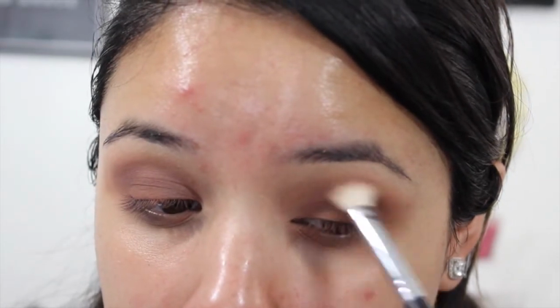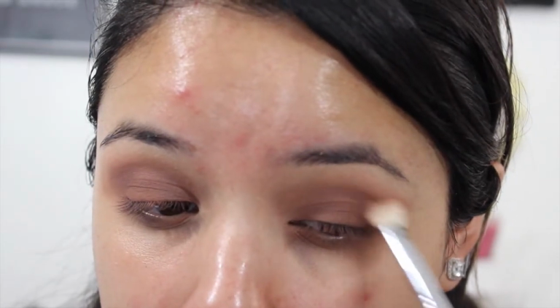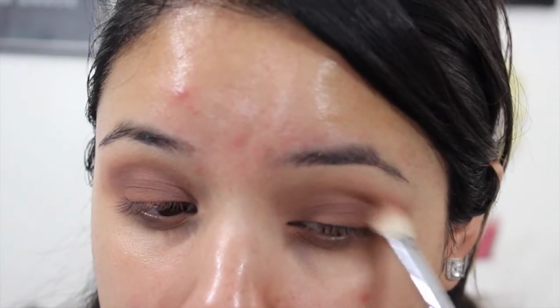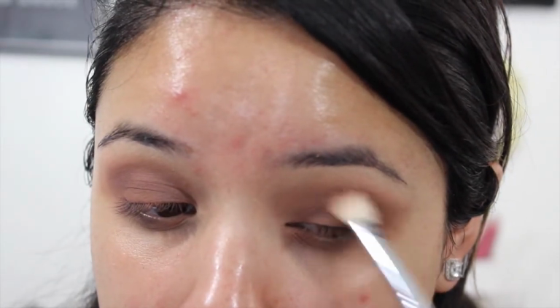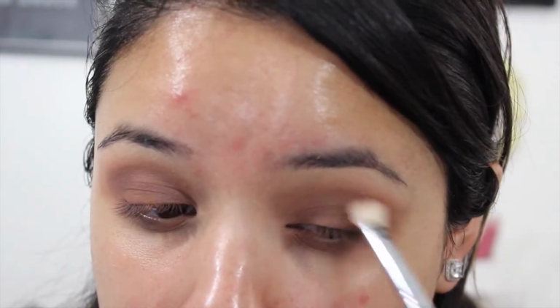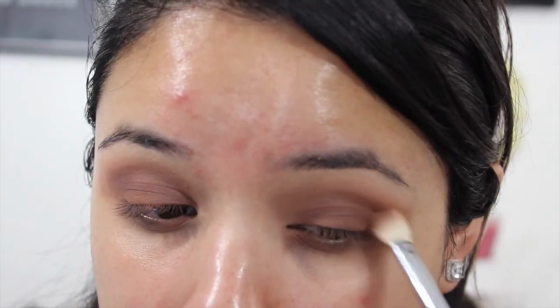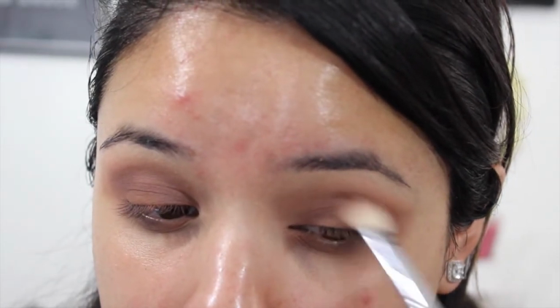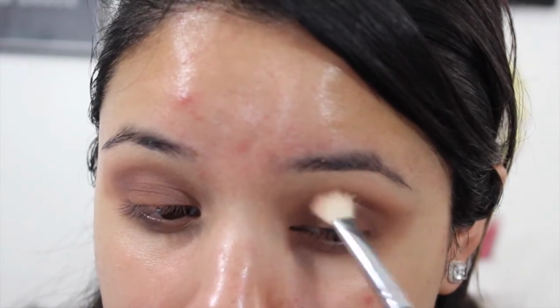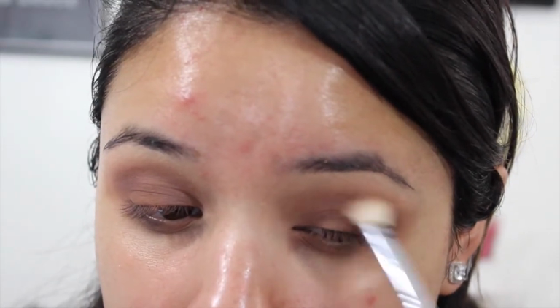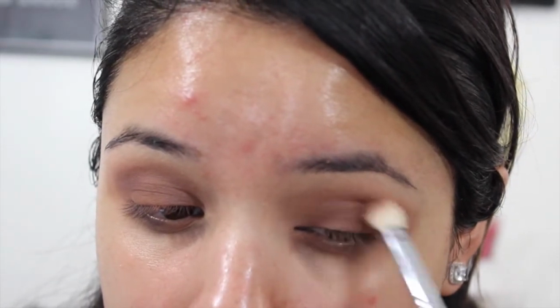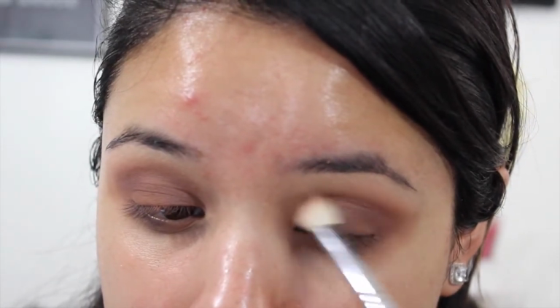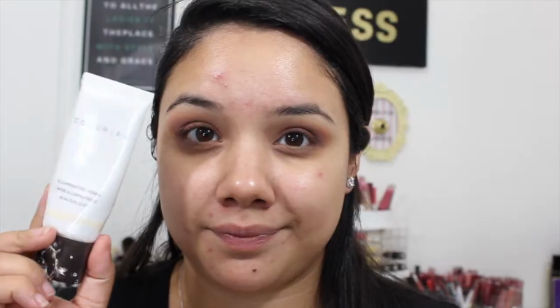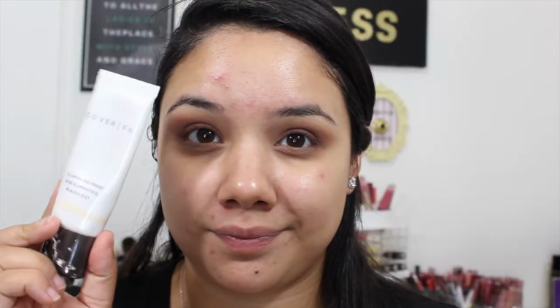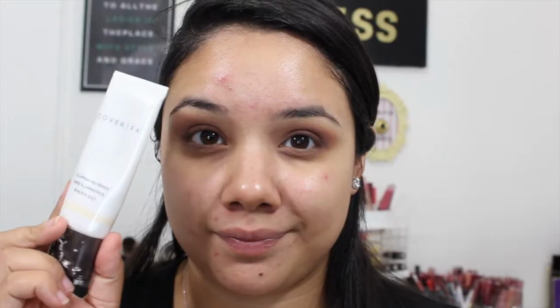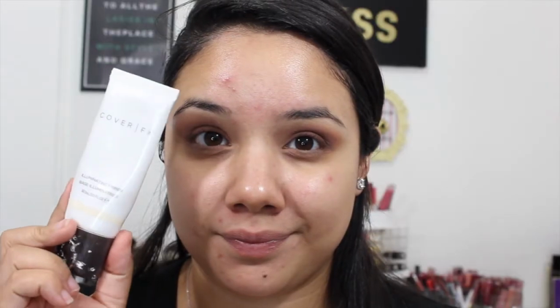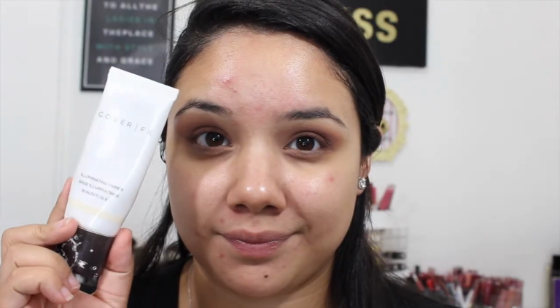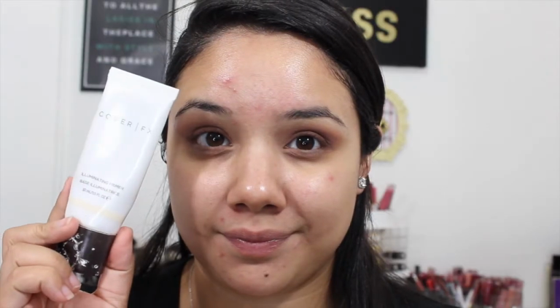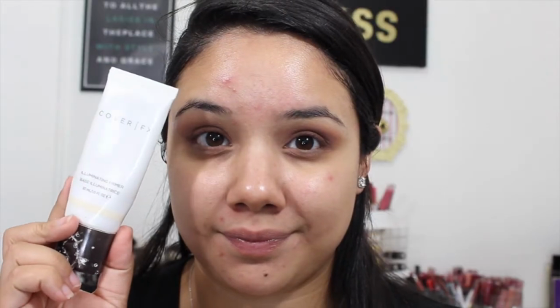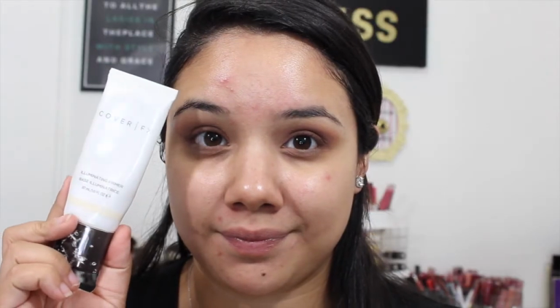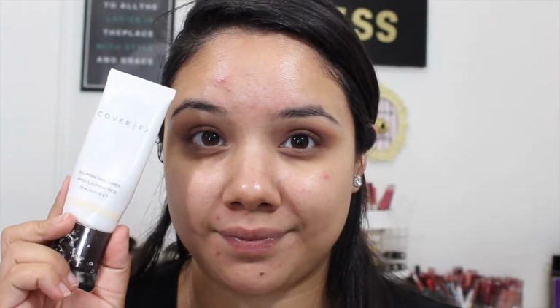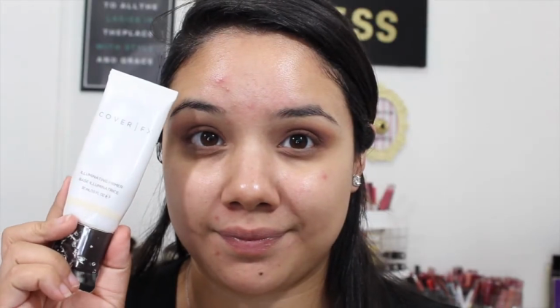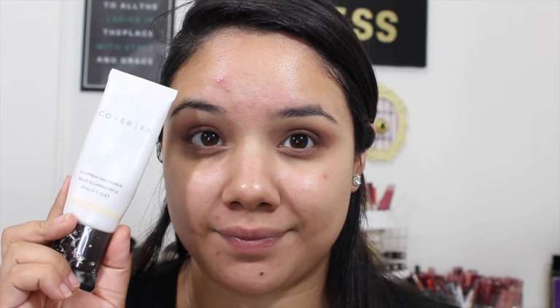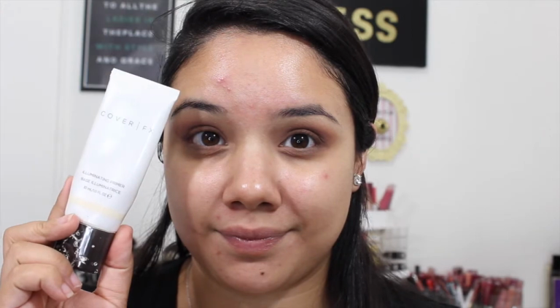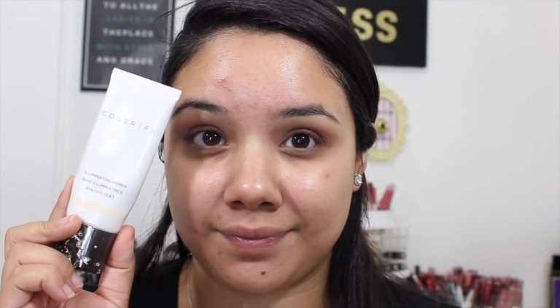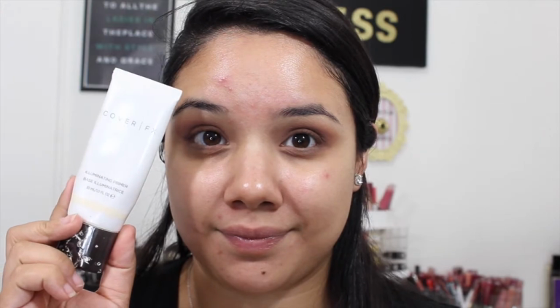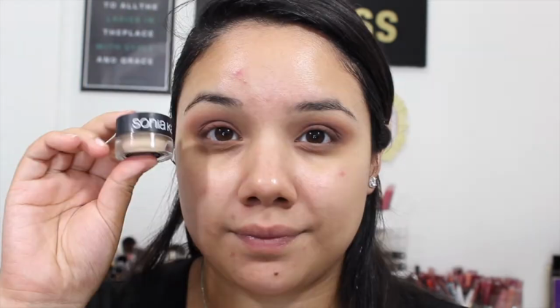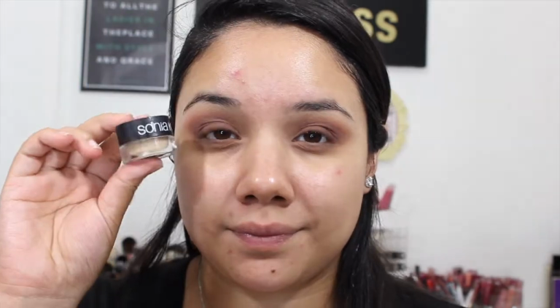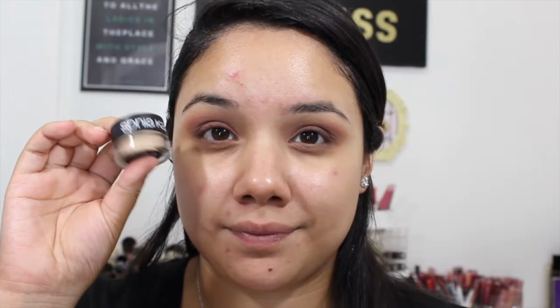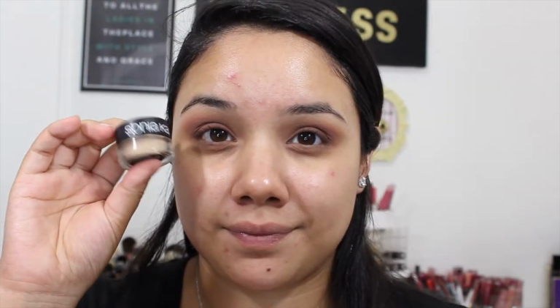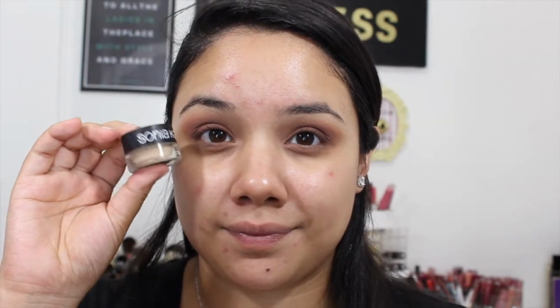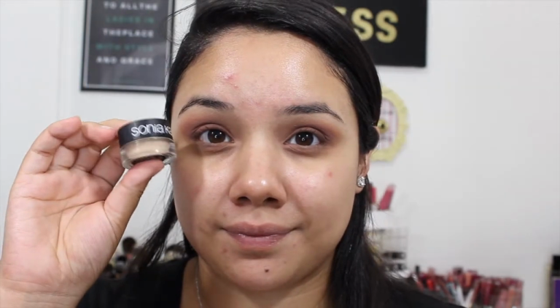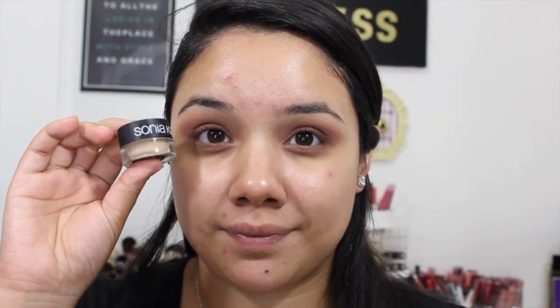Whenever you blend you kind of lose some color, so just keep adding to the intensity you want and blend that out — add and blend, add and blend. Then just going right back in with that same brush and blending the product back and forth.